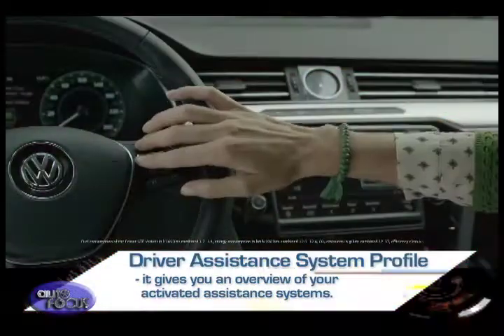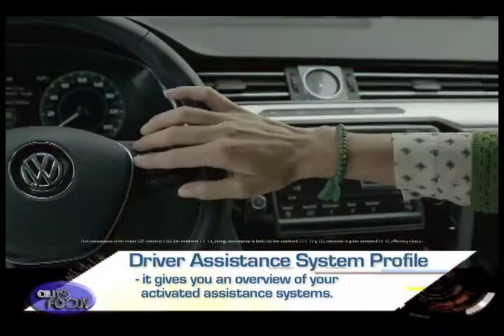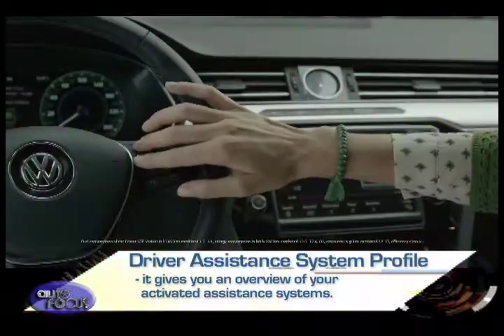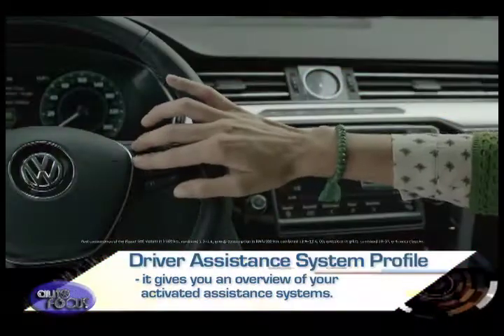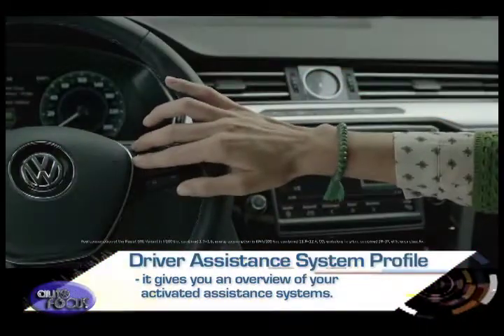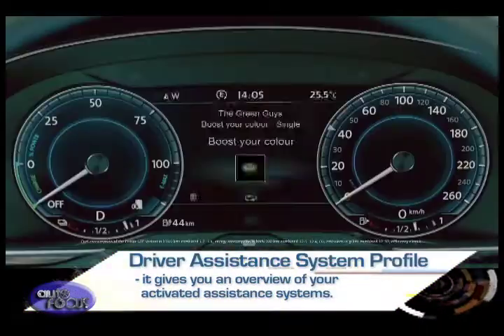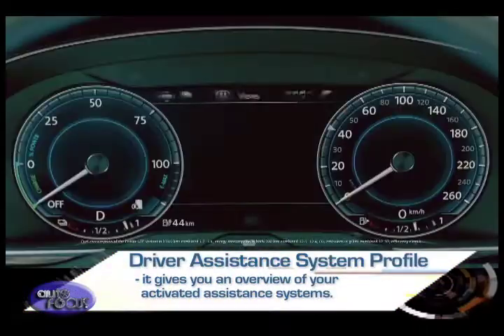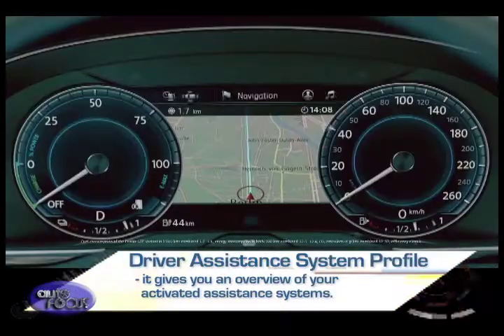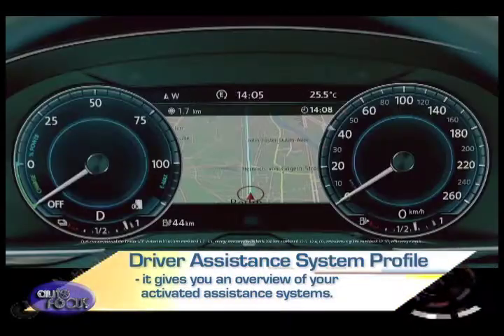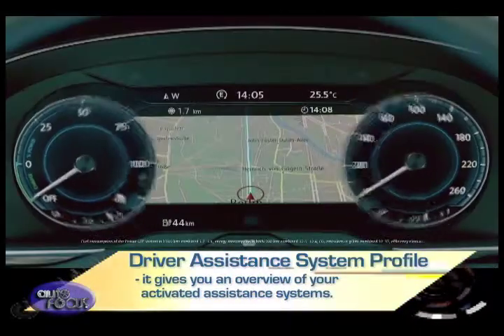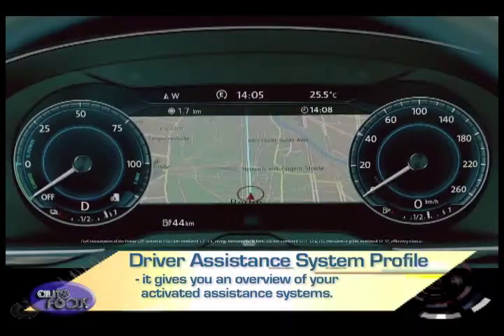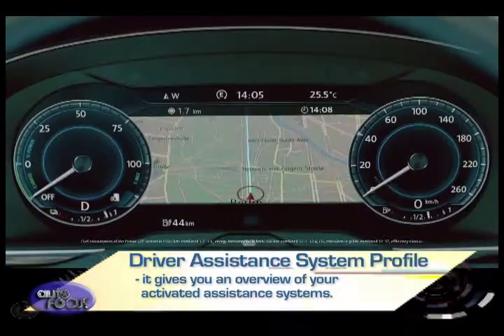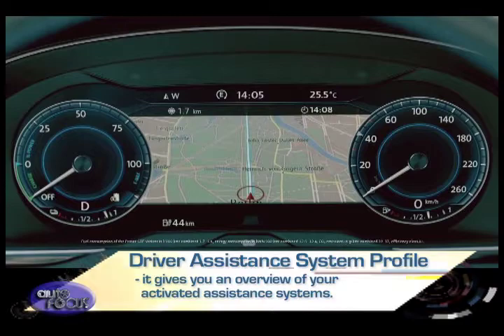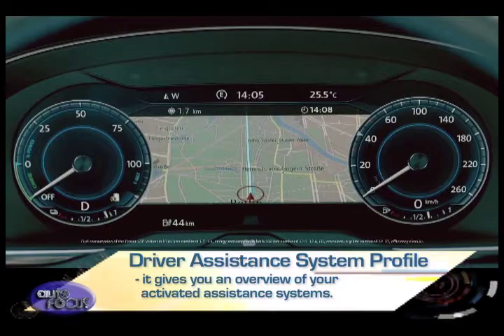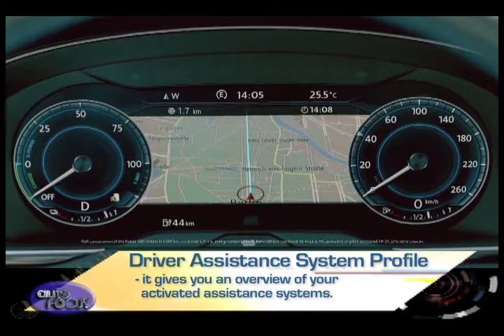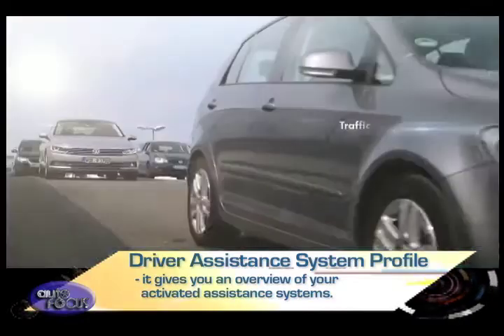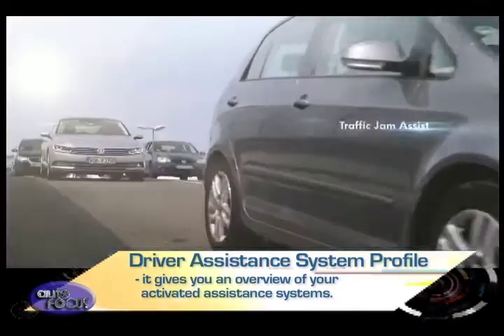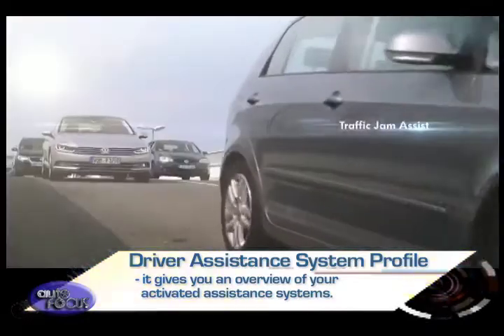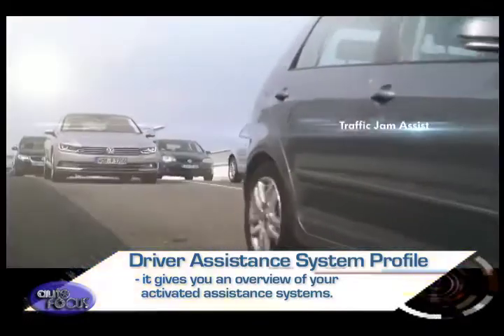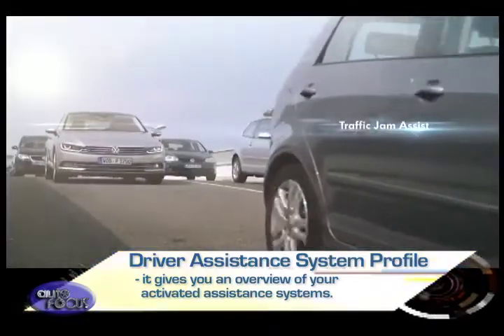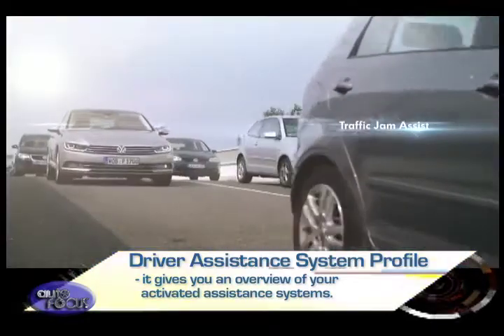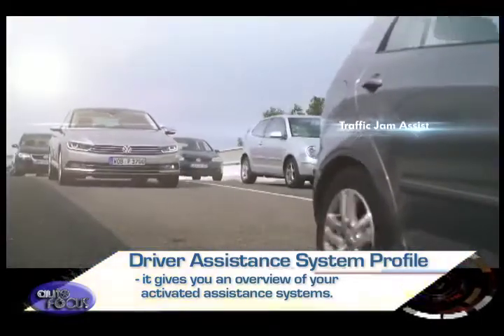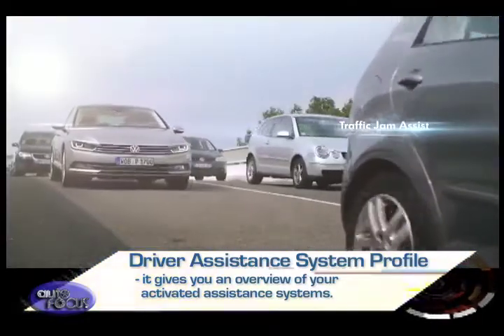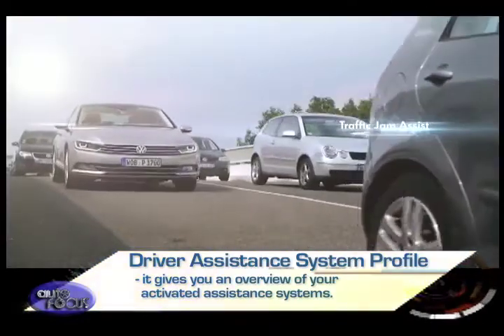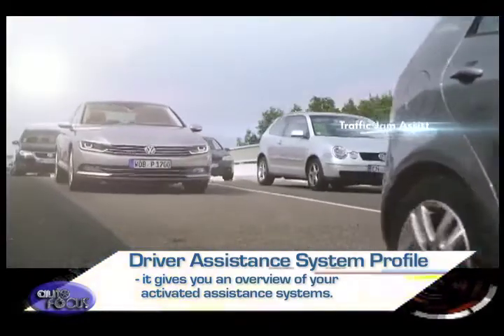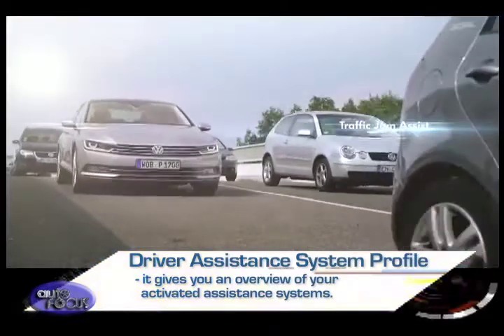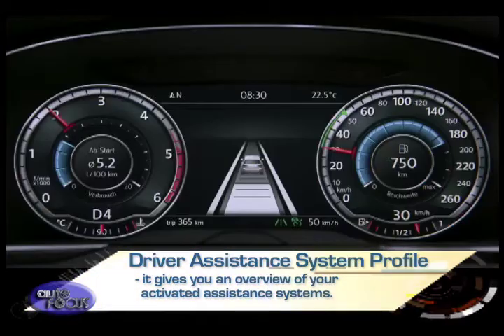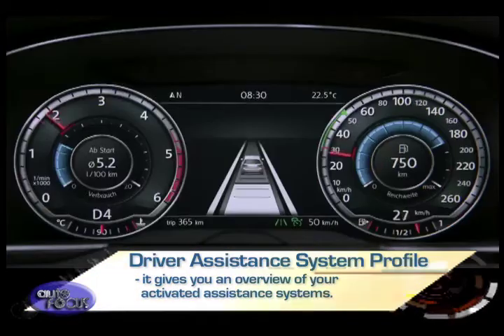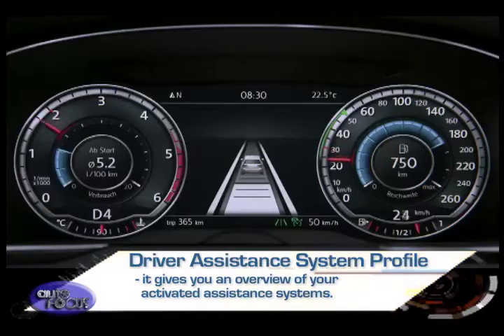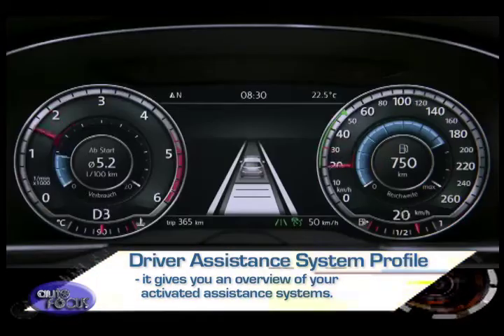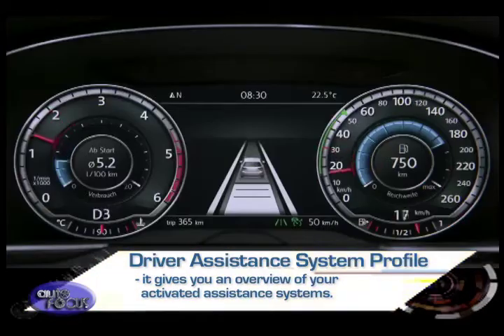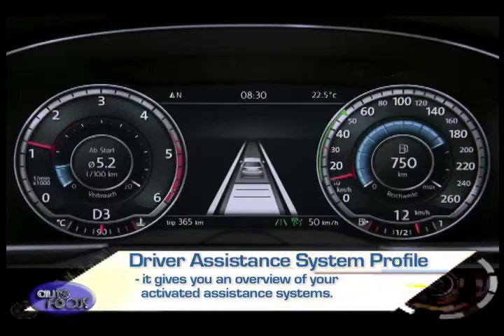Finally, with the Driver Assistance System Profile, it gives you an overview of your activated assistance systems.